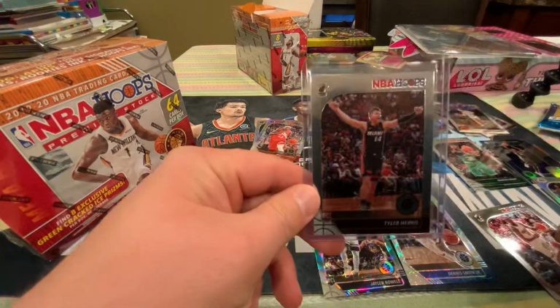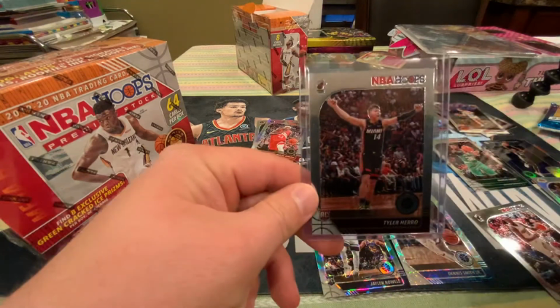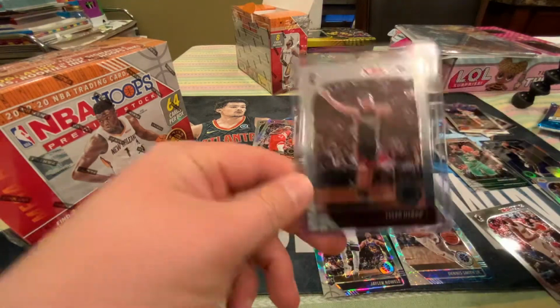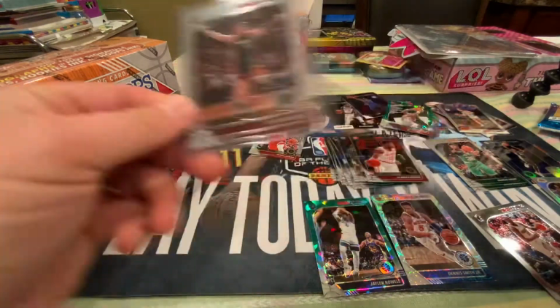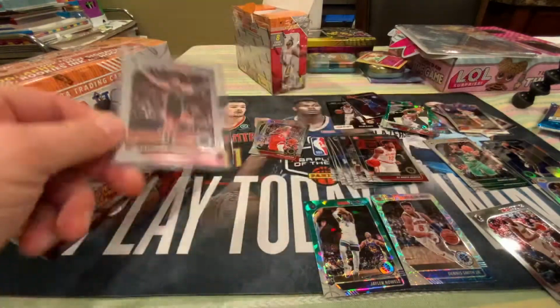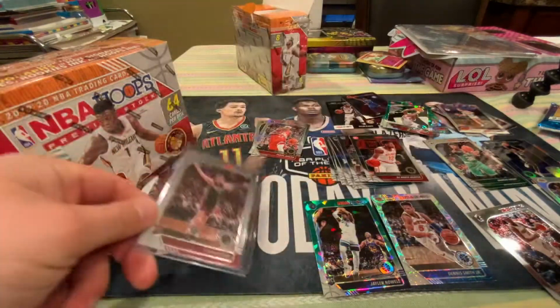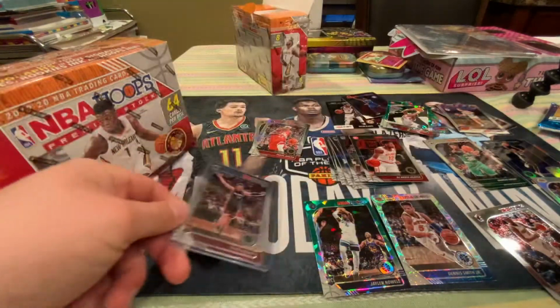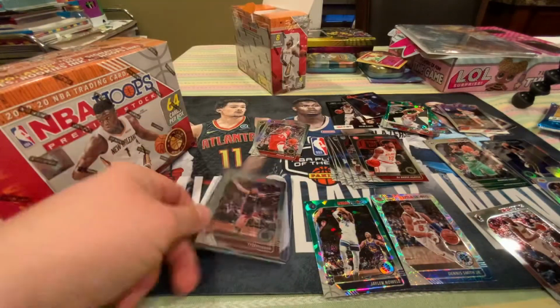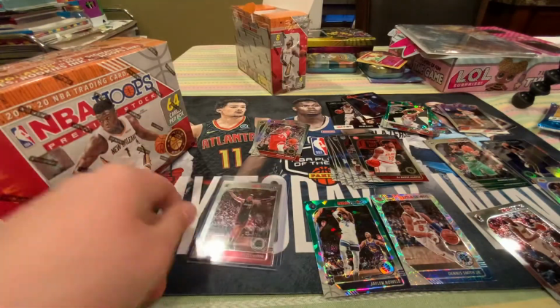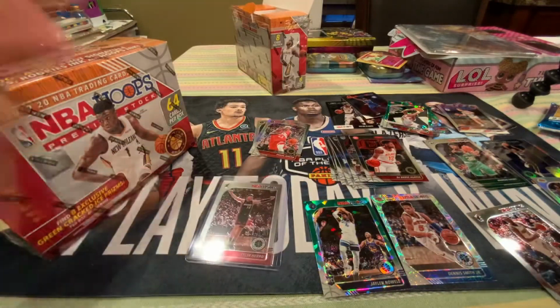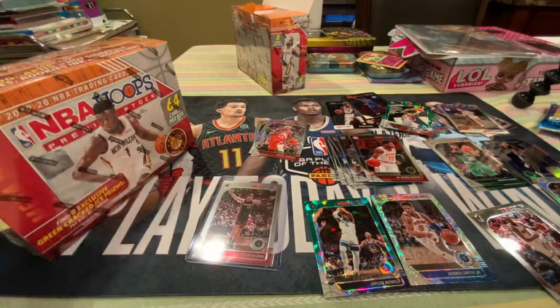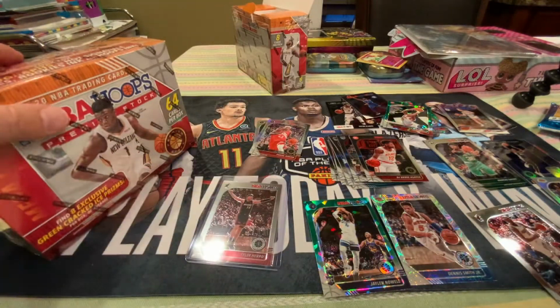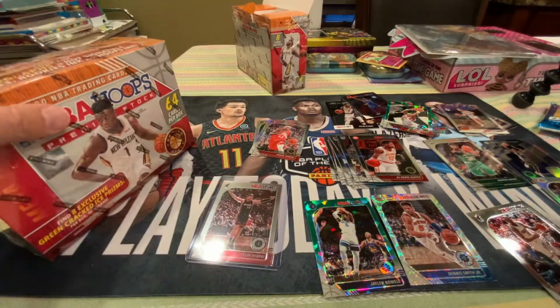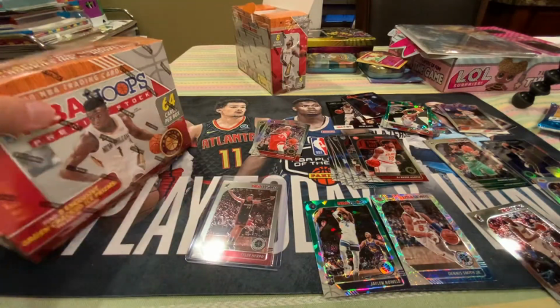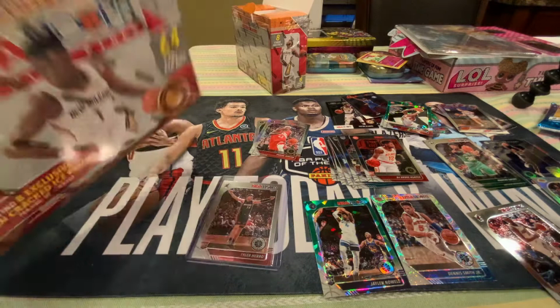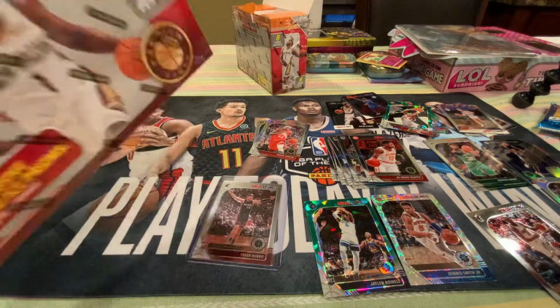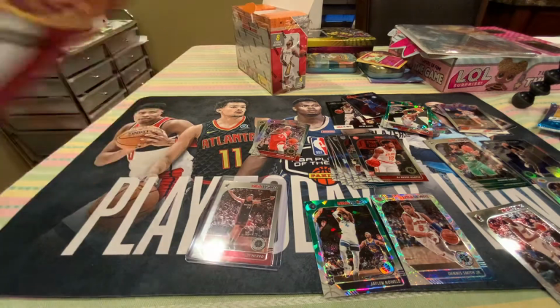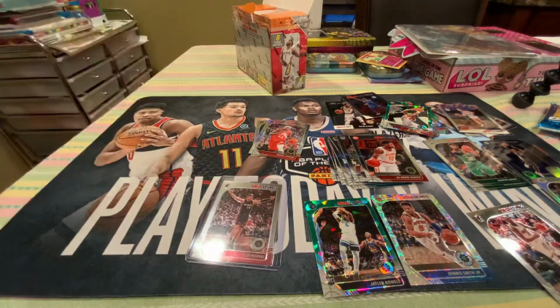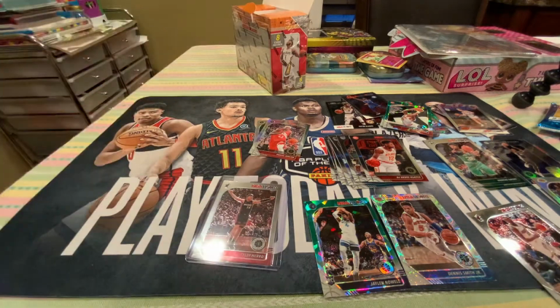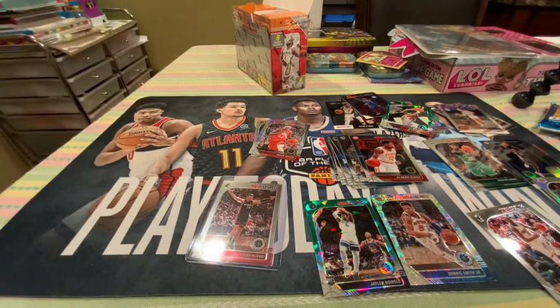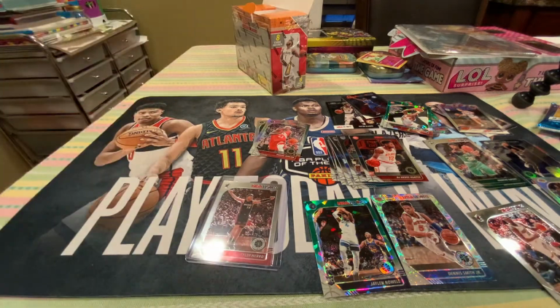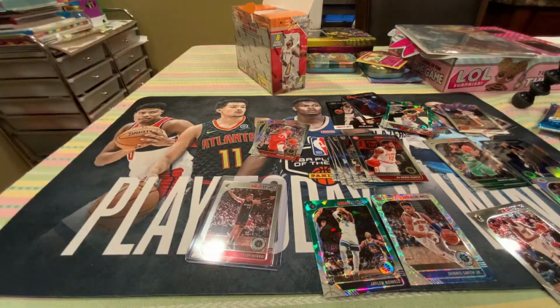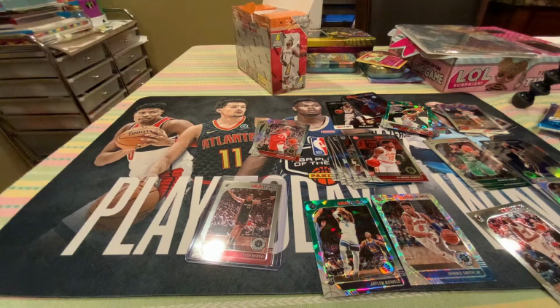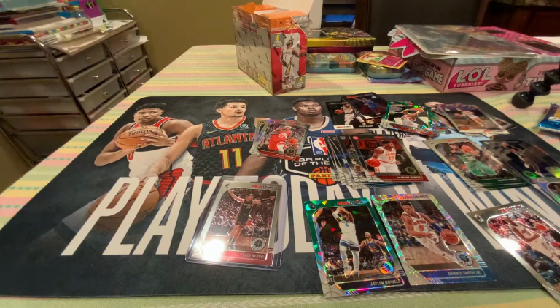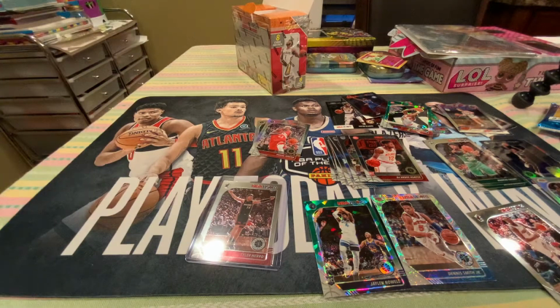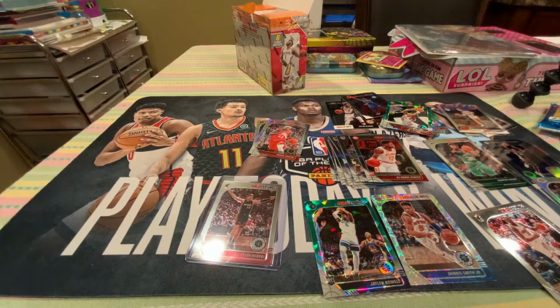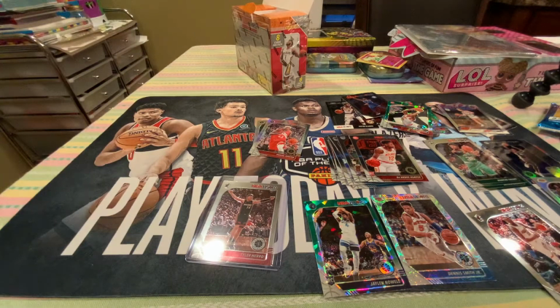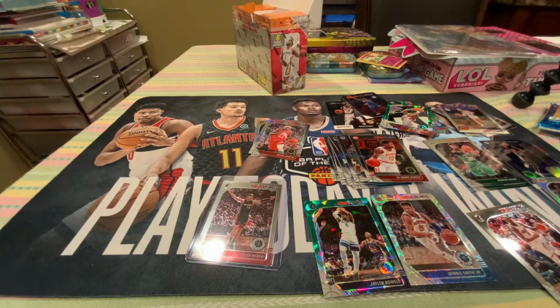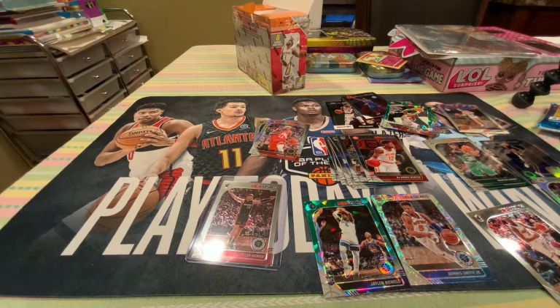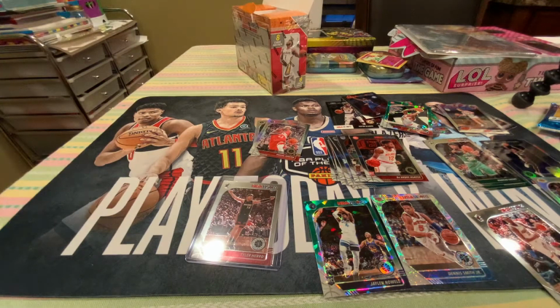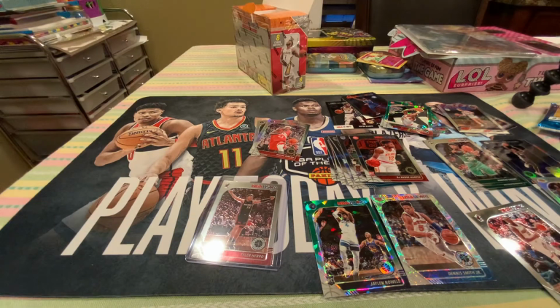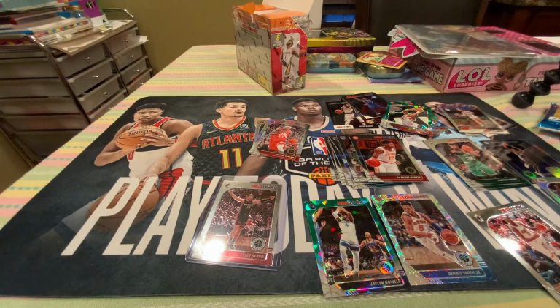Beautiful card. I'm like — Tyler's my guy with this product. That's all I seem to get.